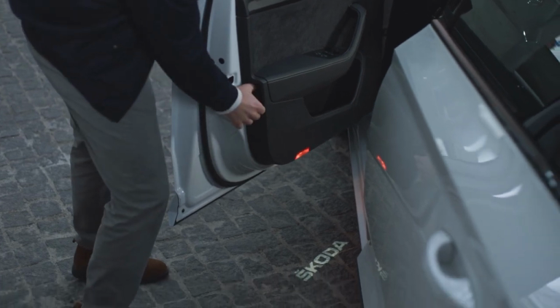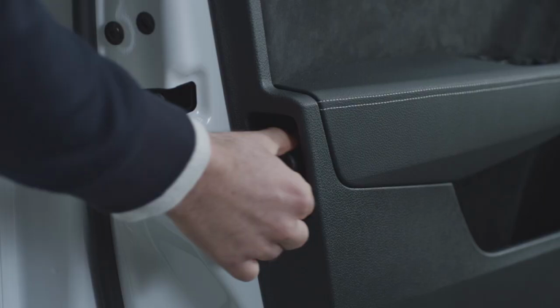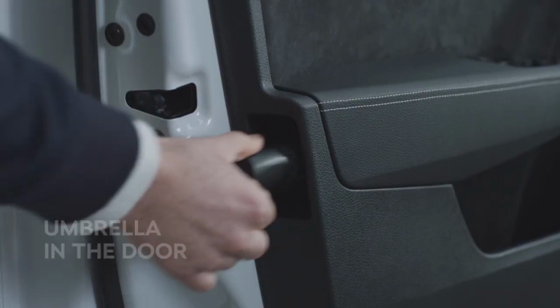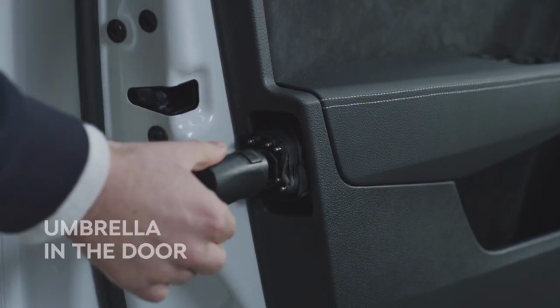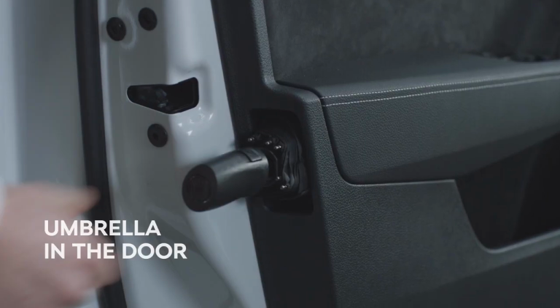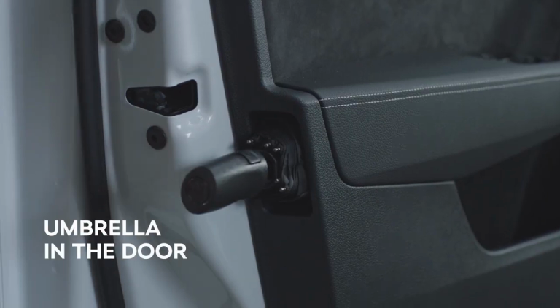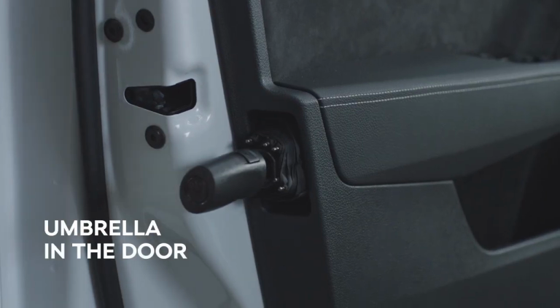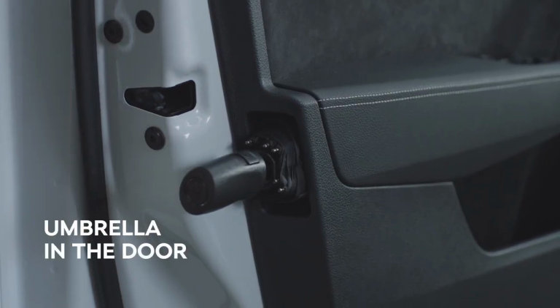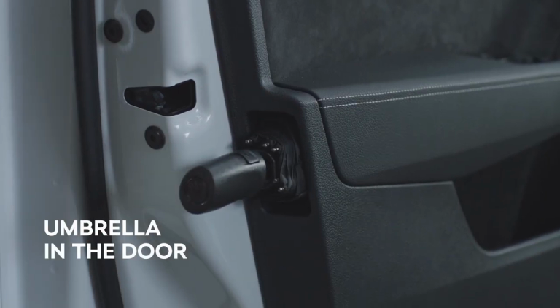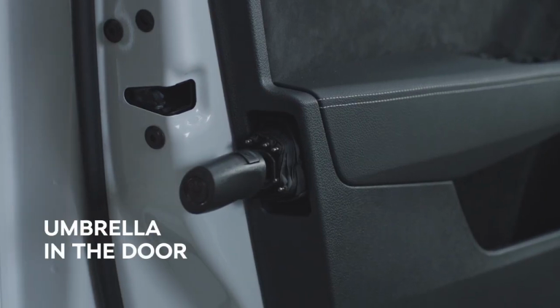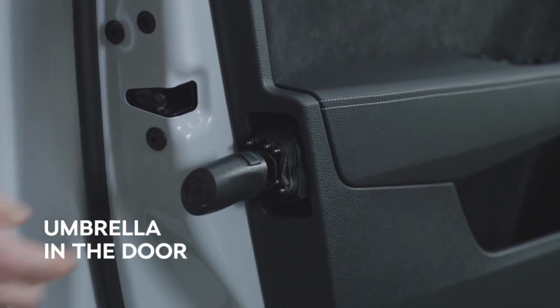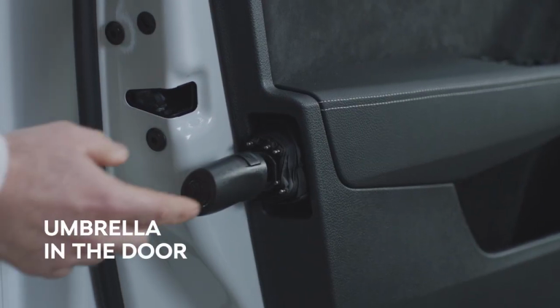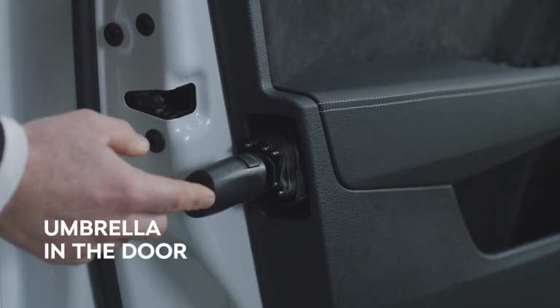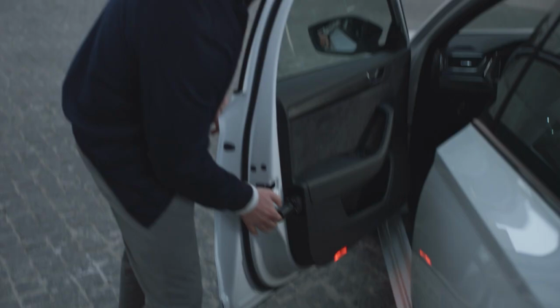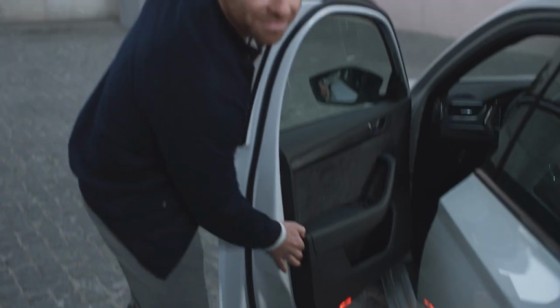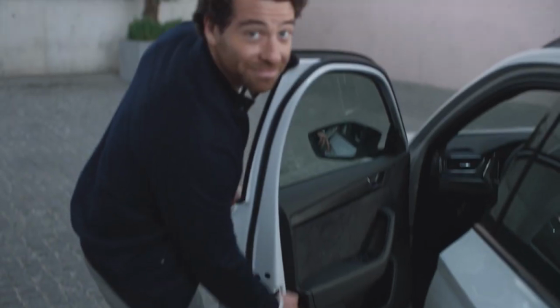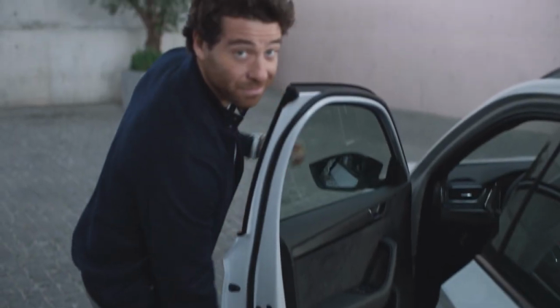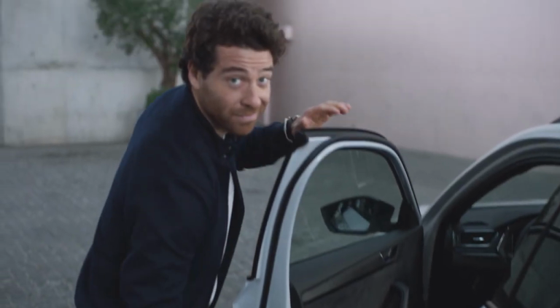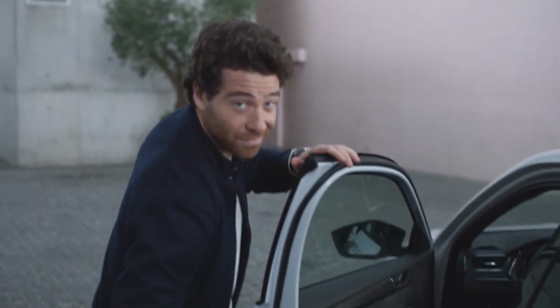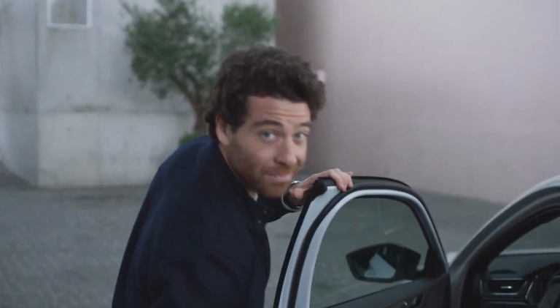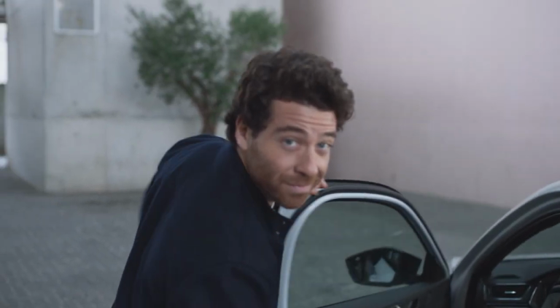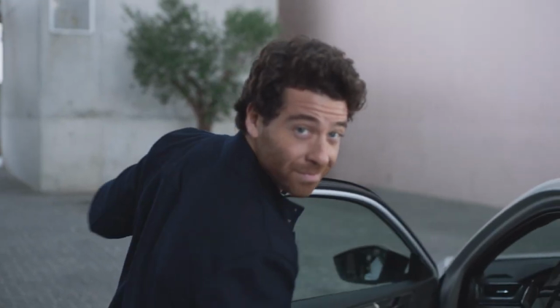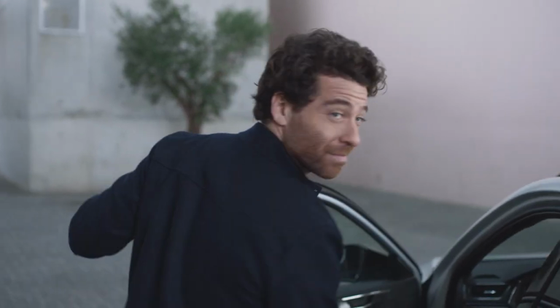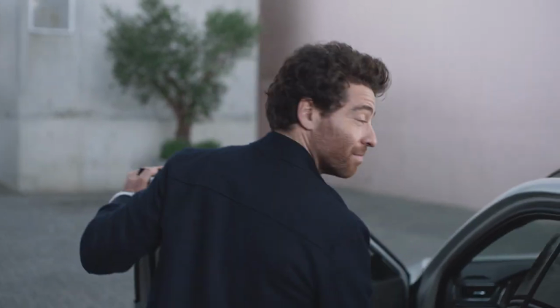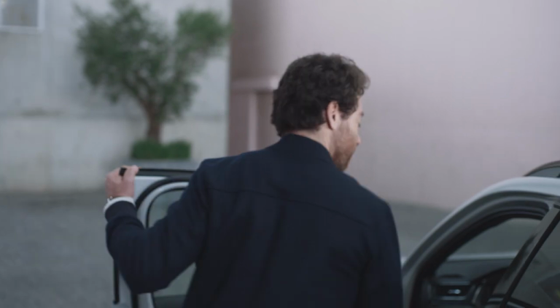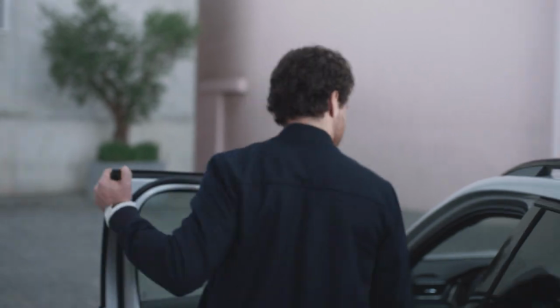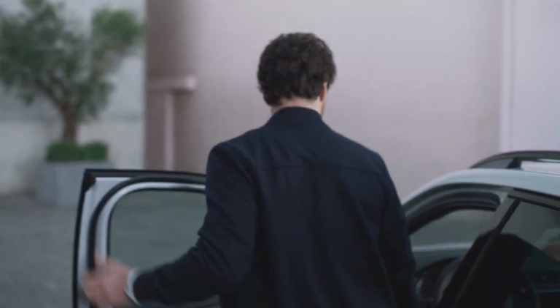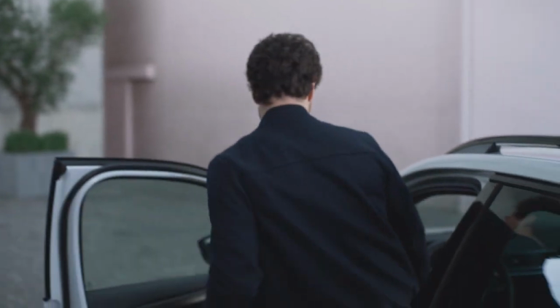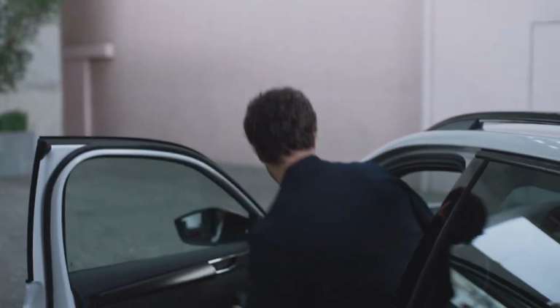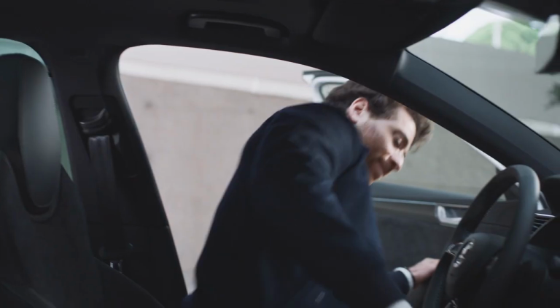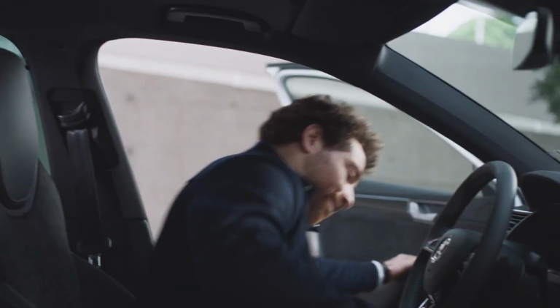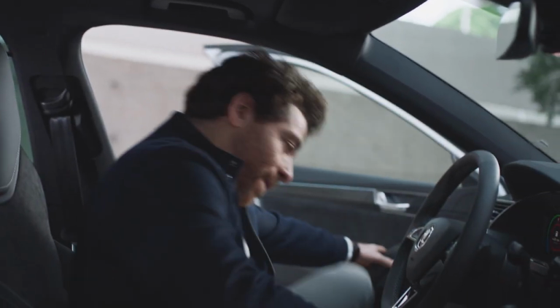An umbrella in the door — that's pretty cool. Fortunately, we don't need that today.